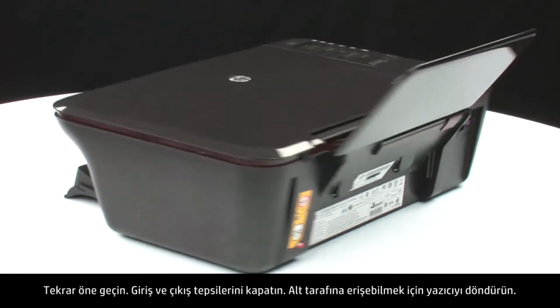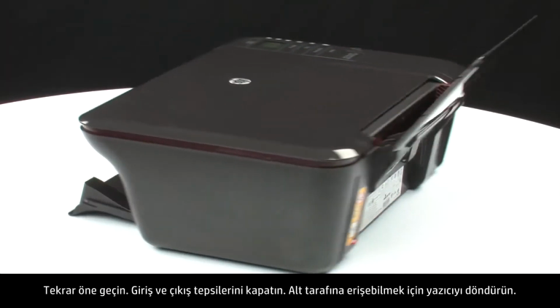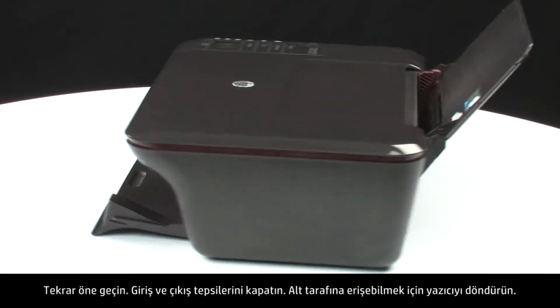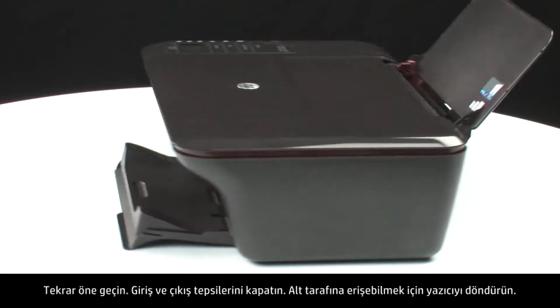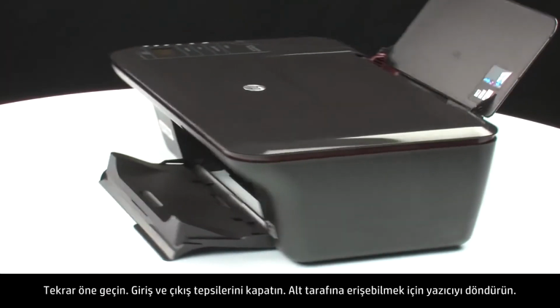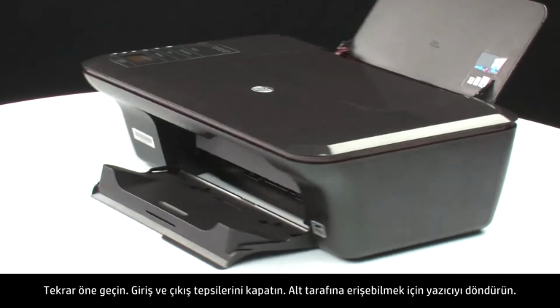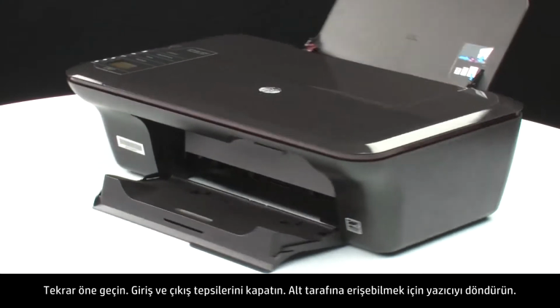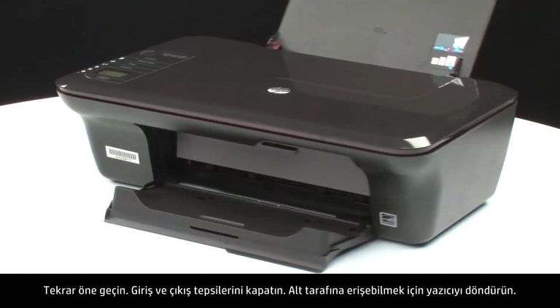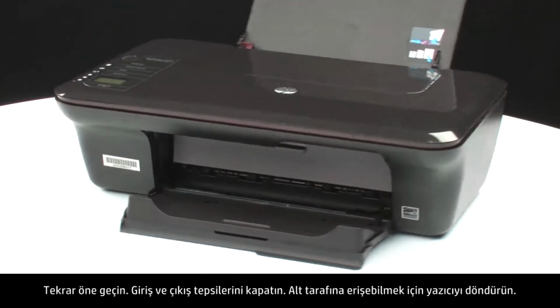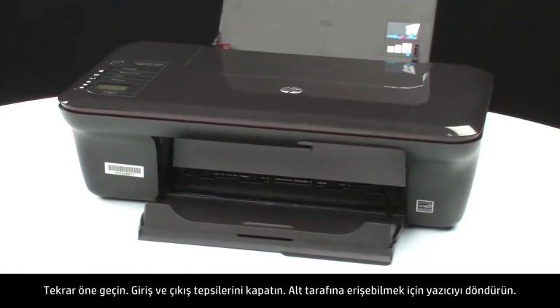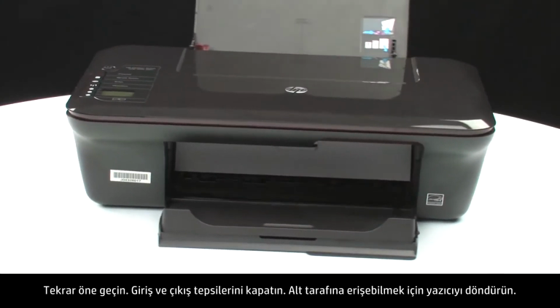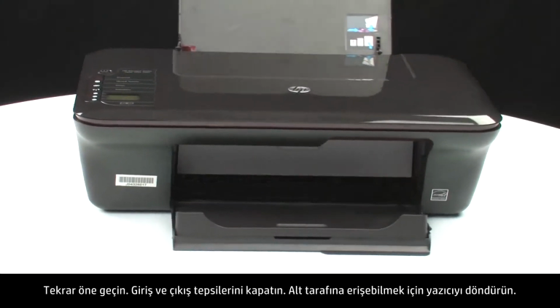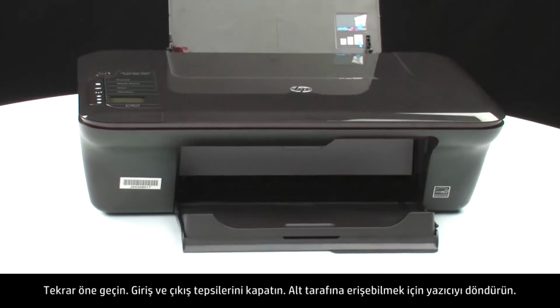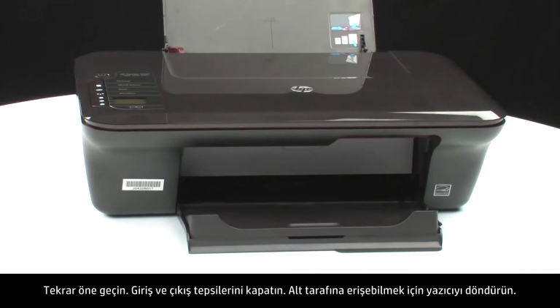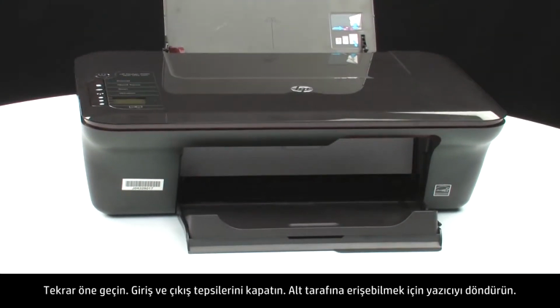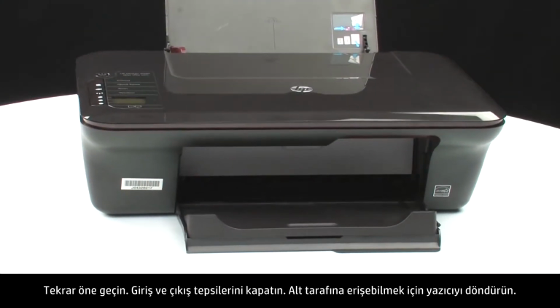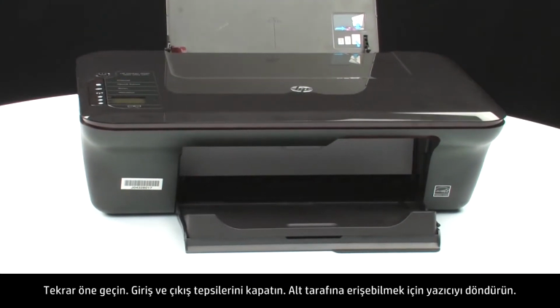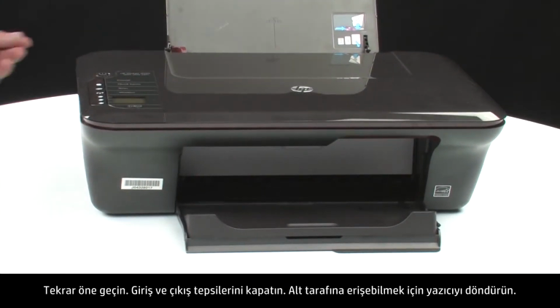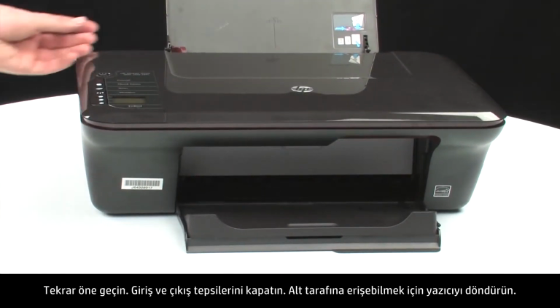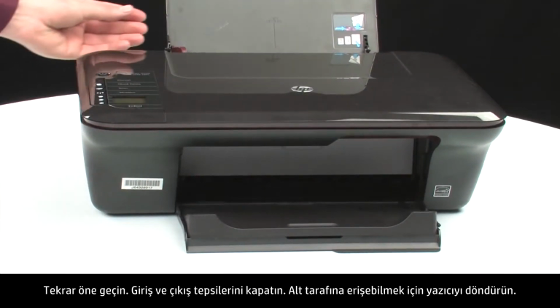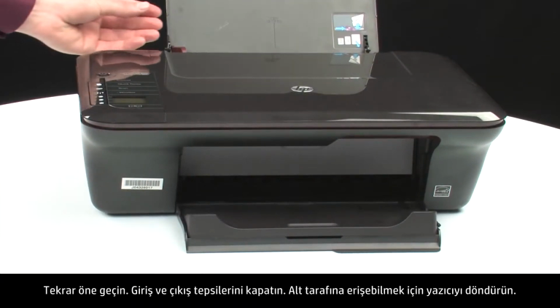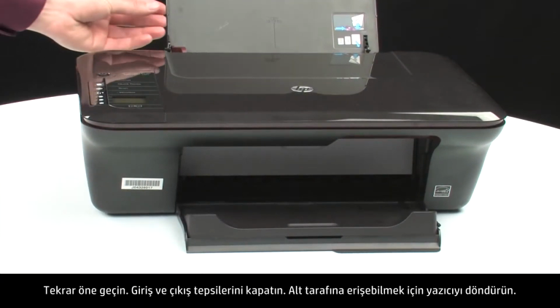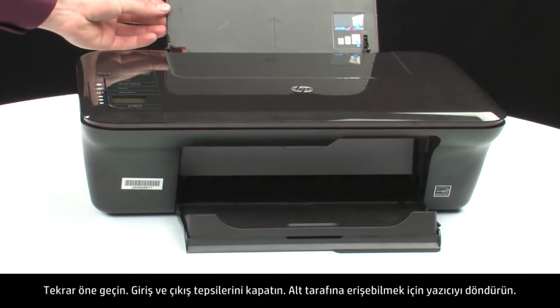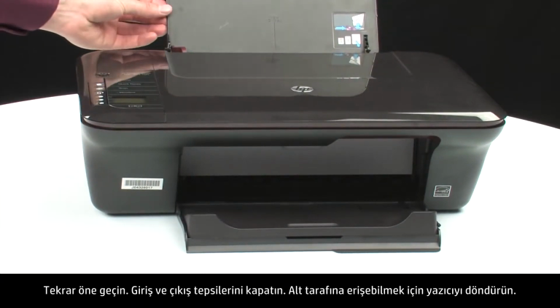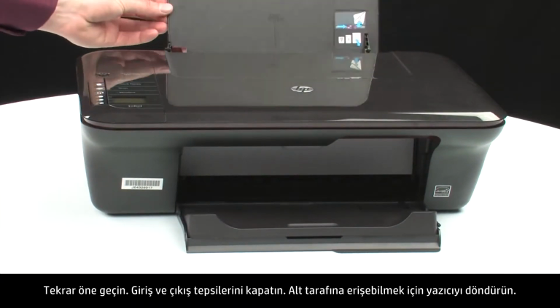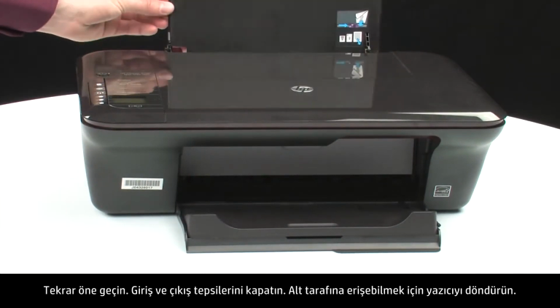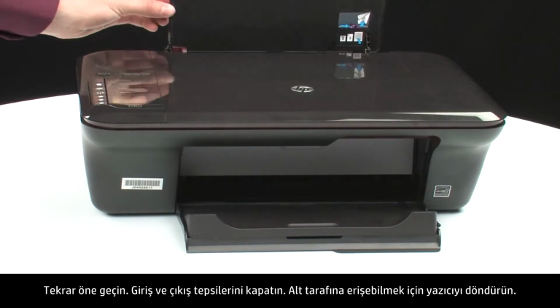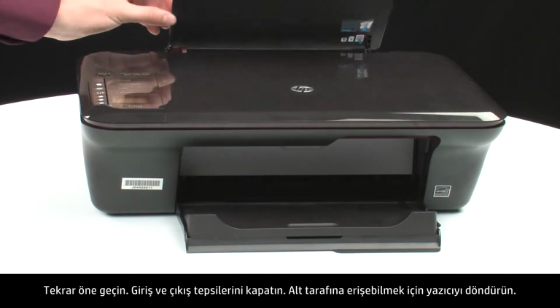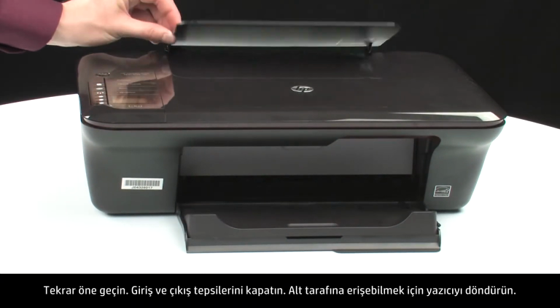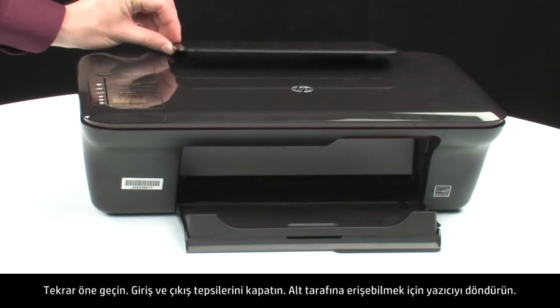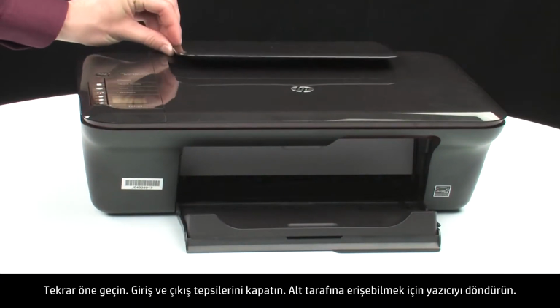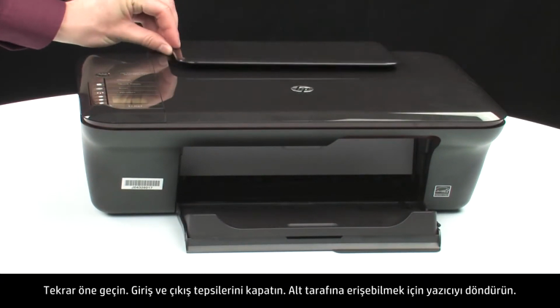Turn back to the front. Close the input and output trays.